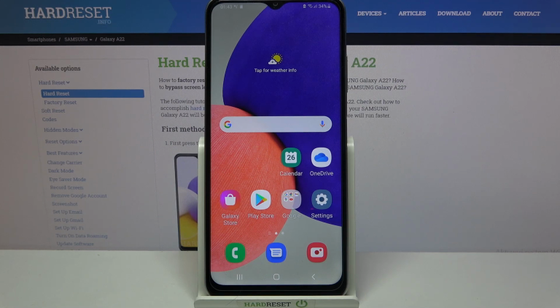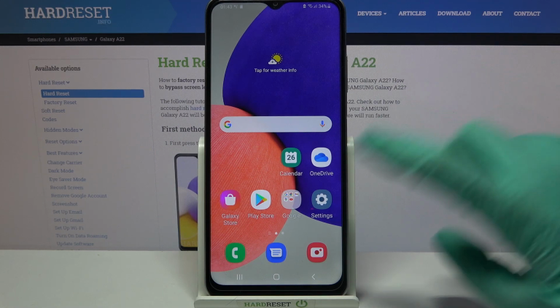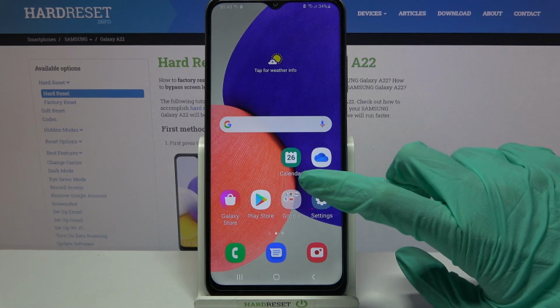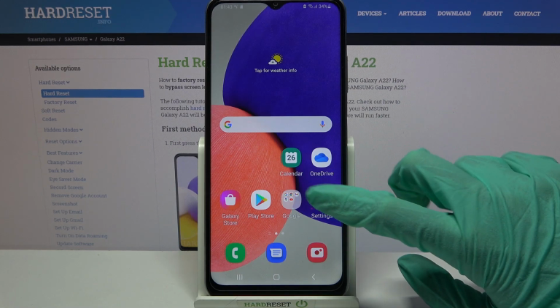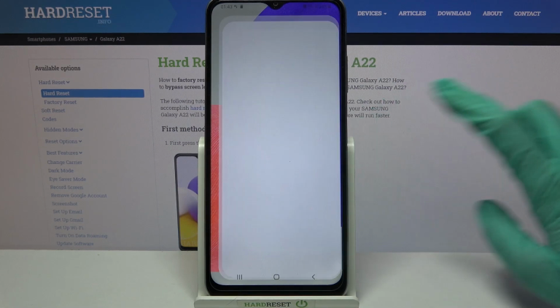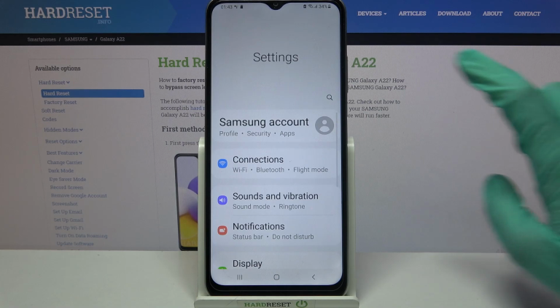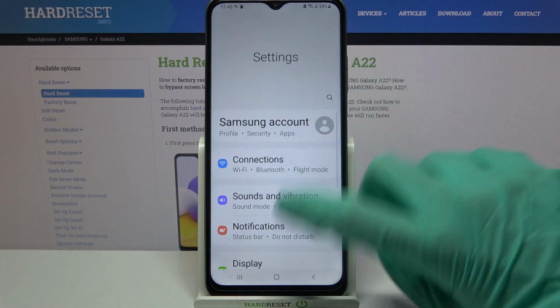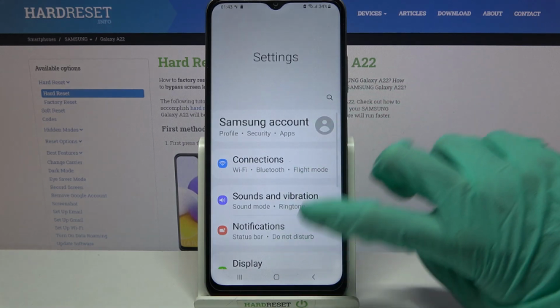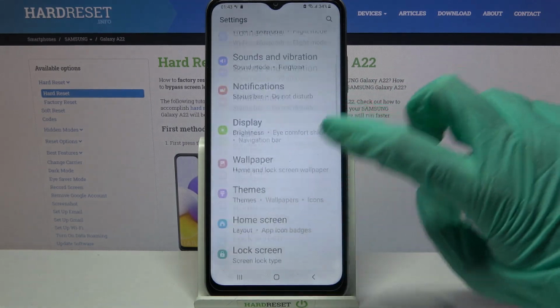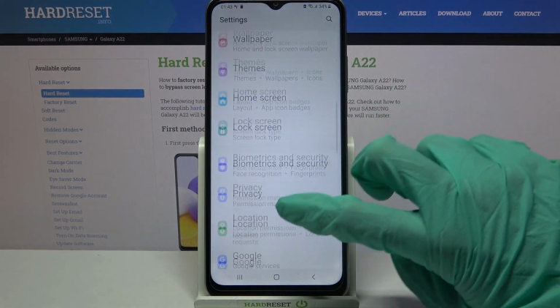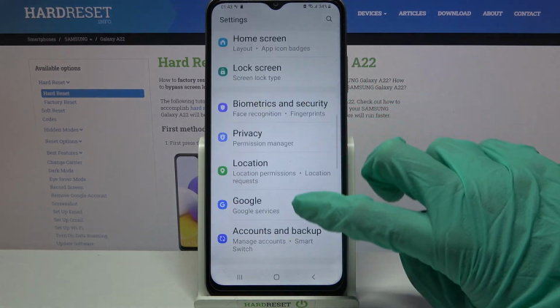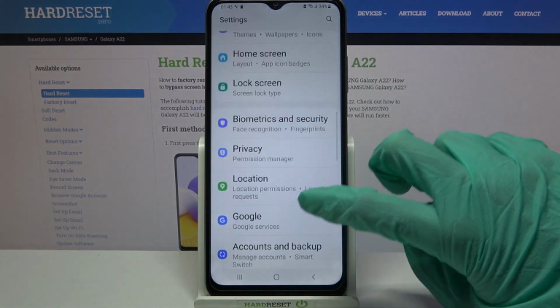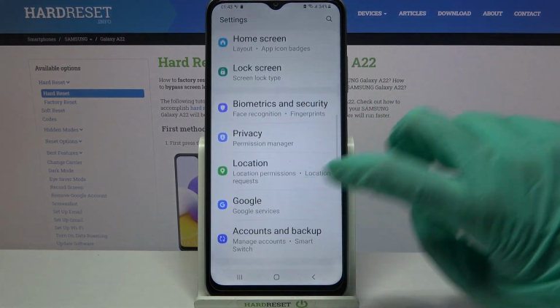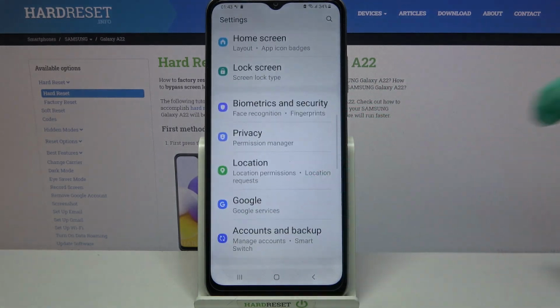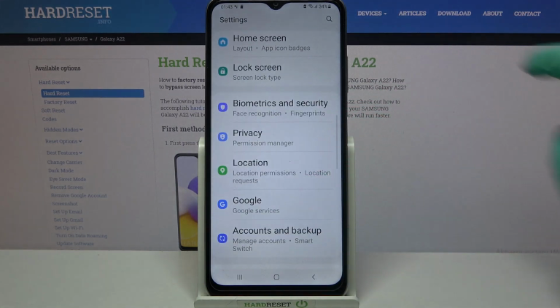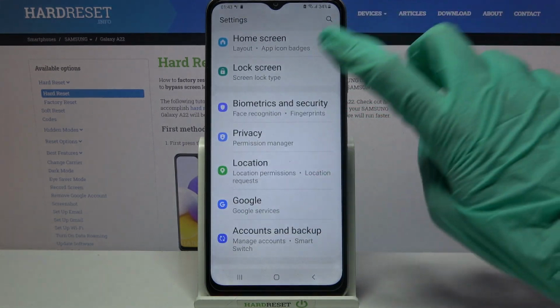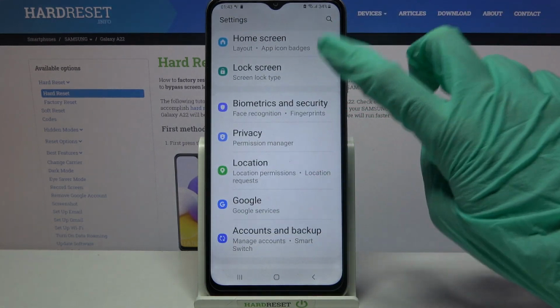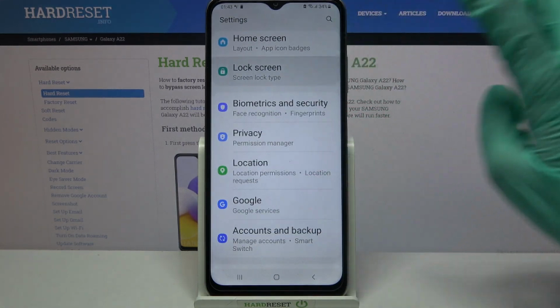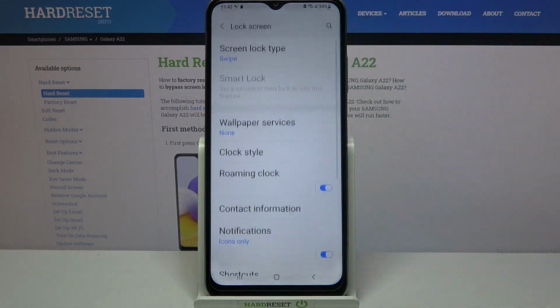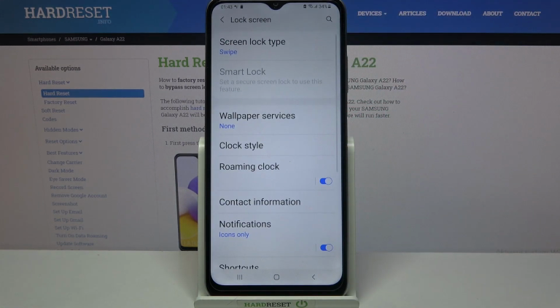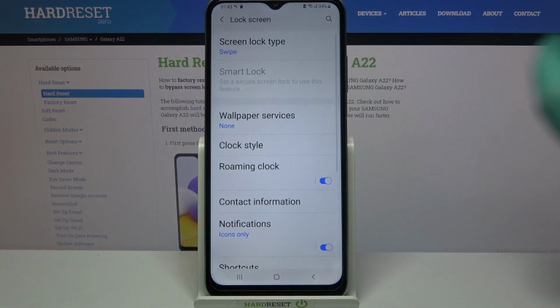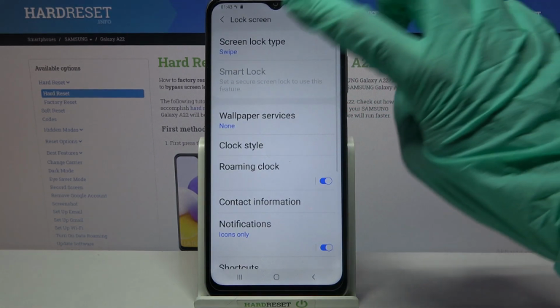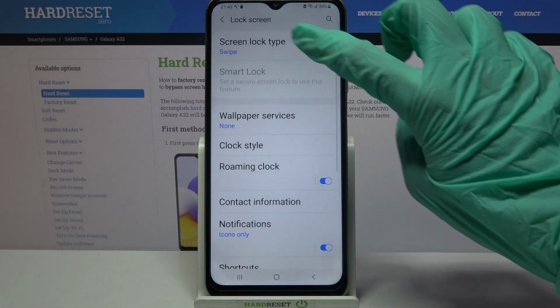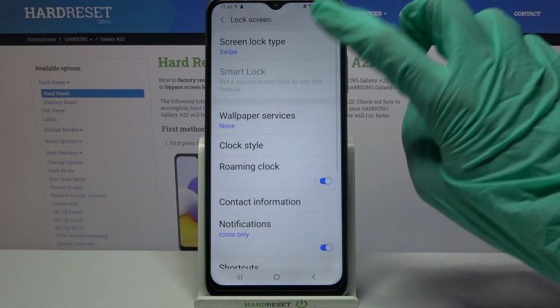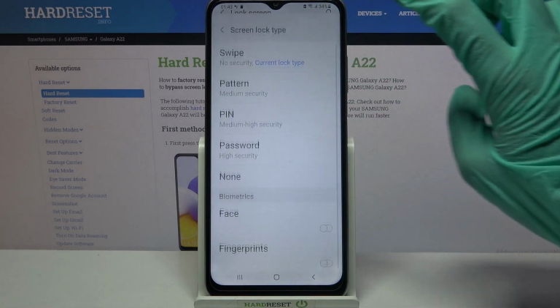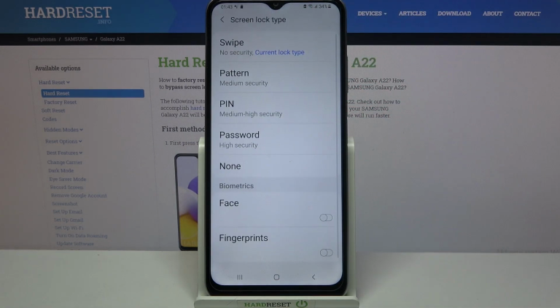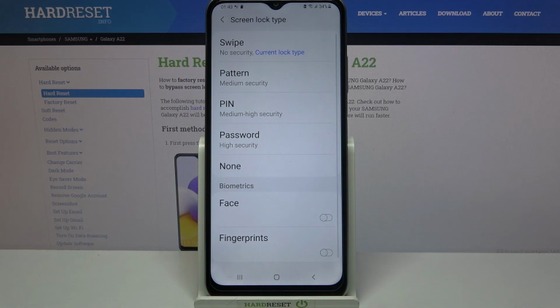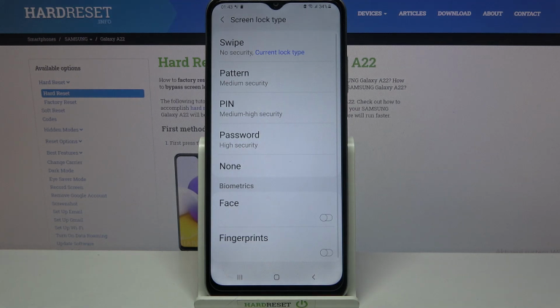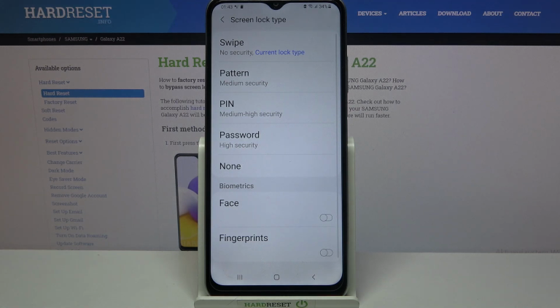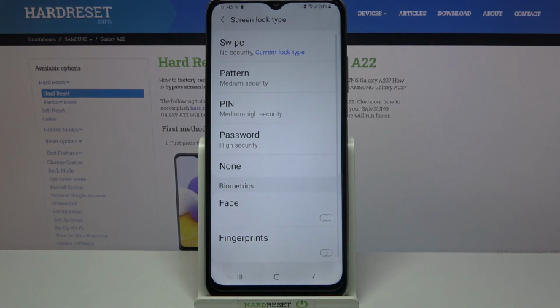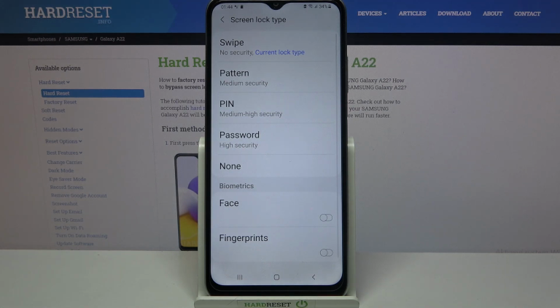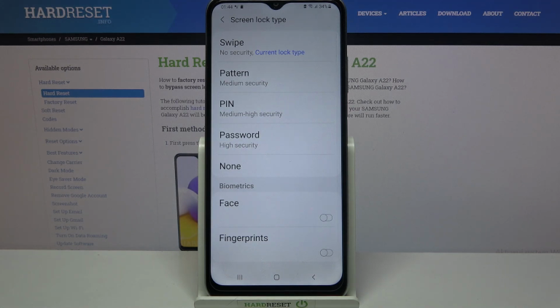Start by going into Settings and scrolling down. Now click on Lock Screen, choose Screen Lock Type, and pick one of the lock methods.